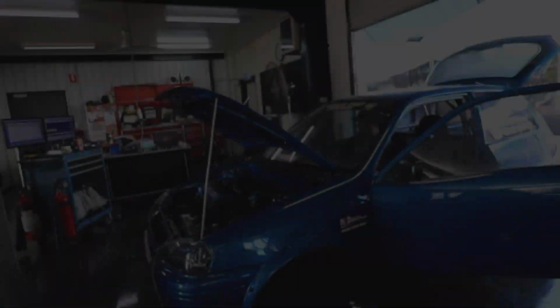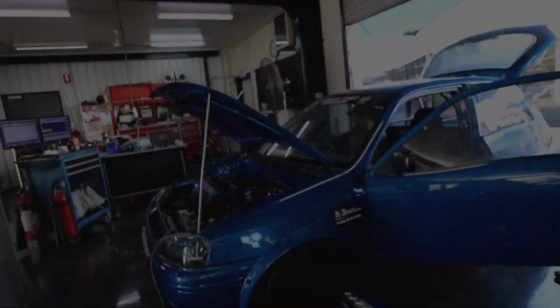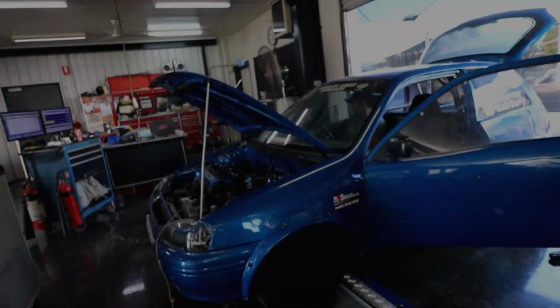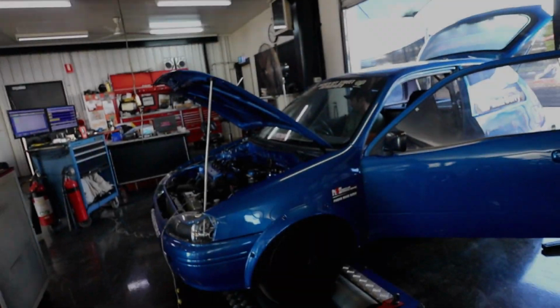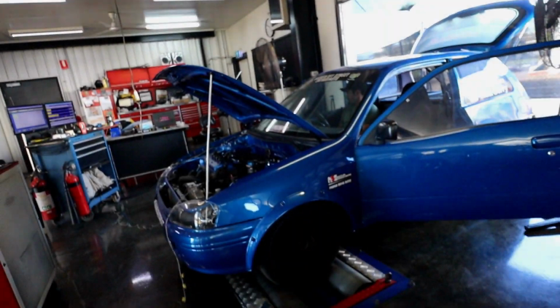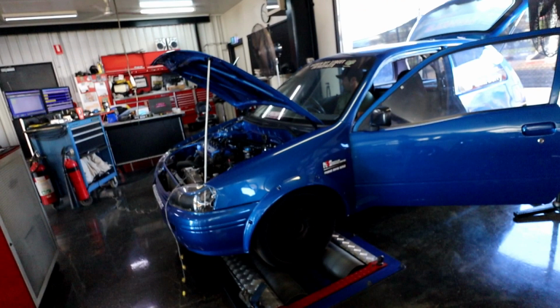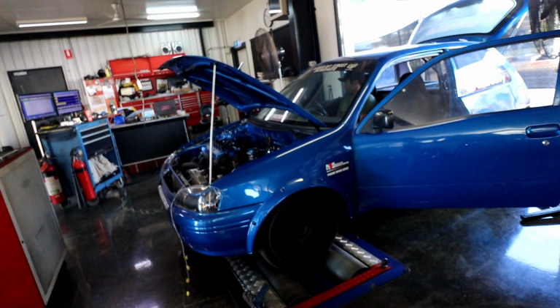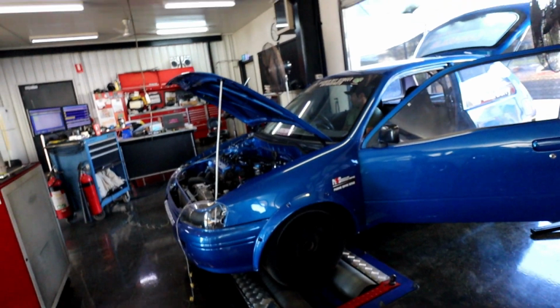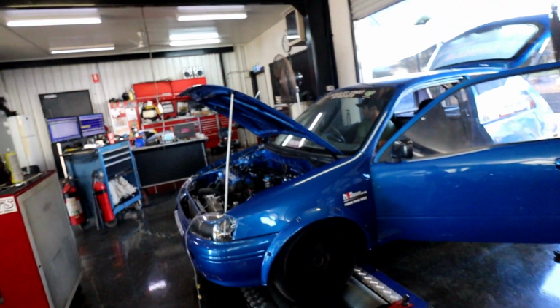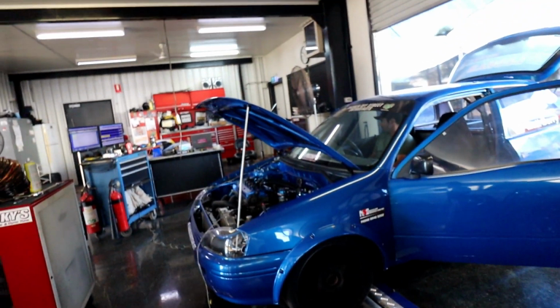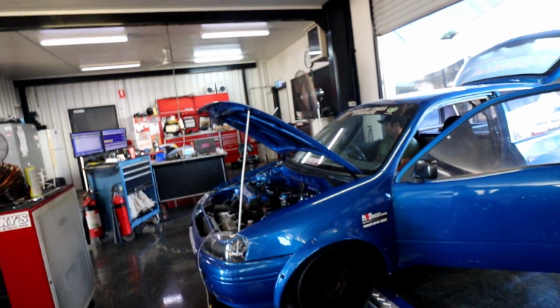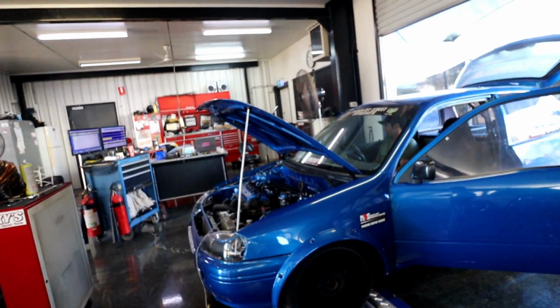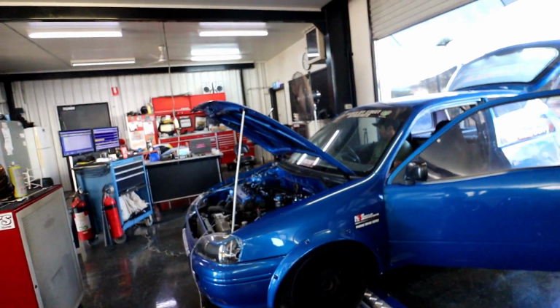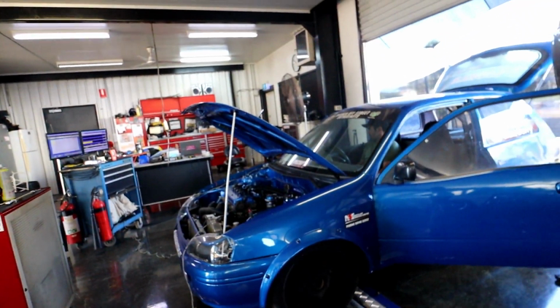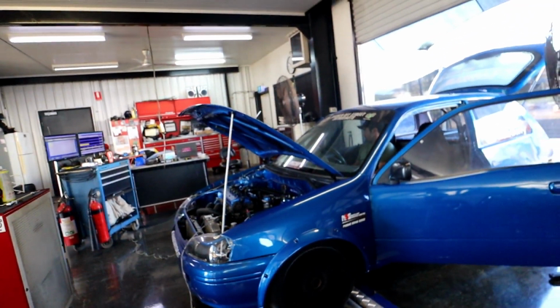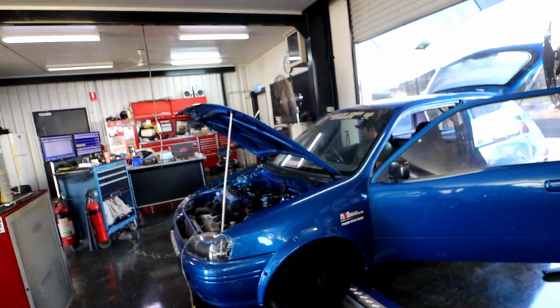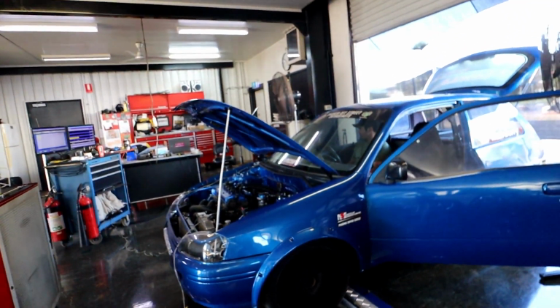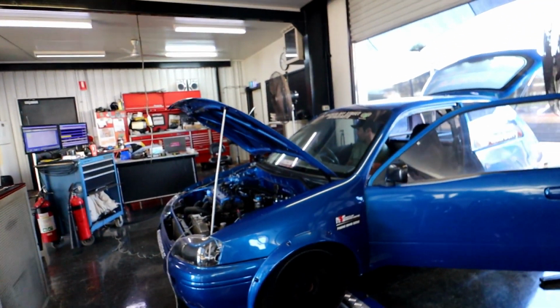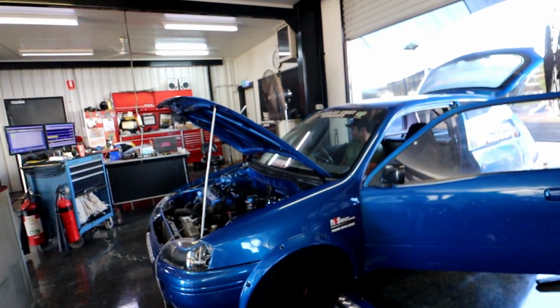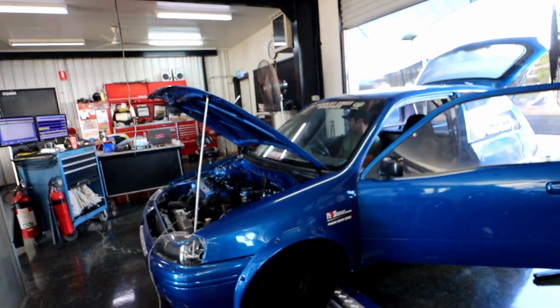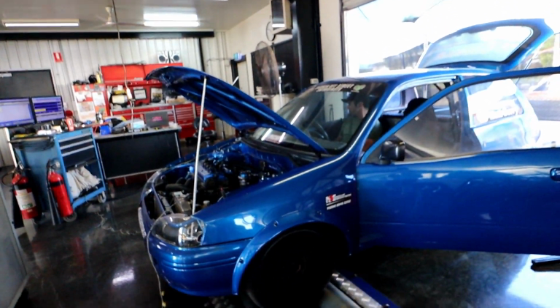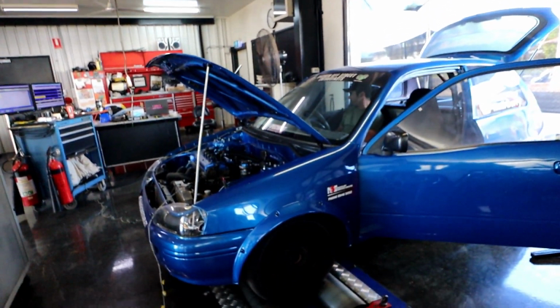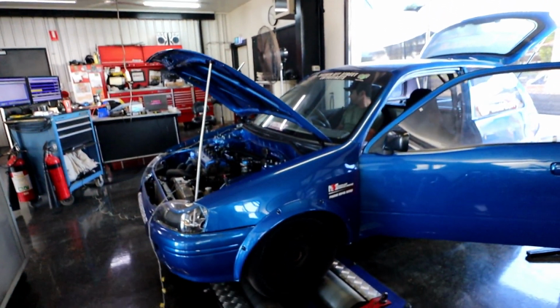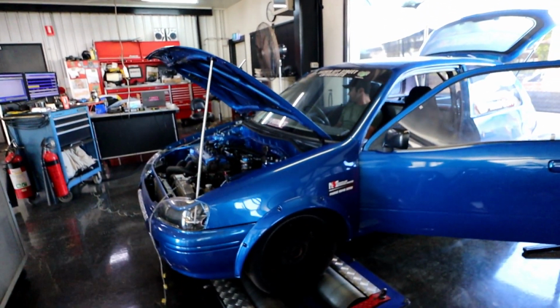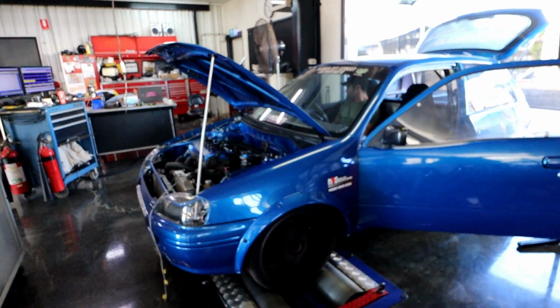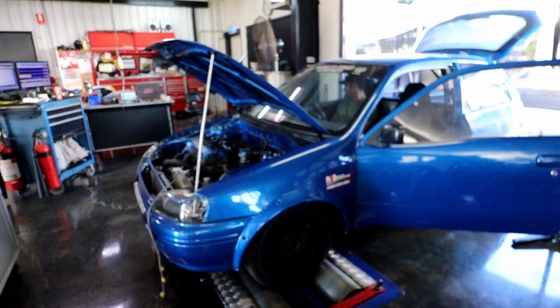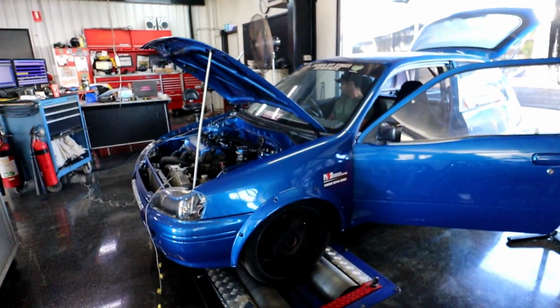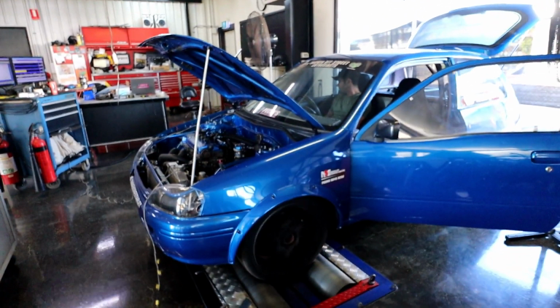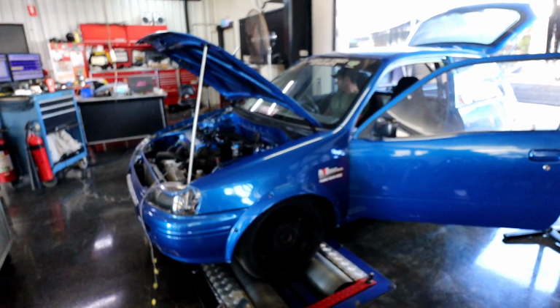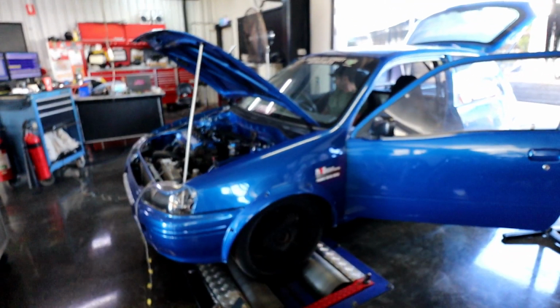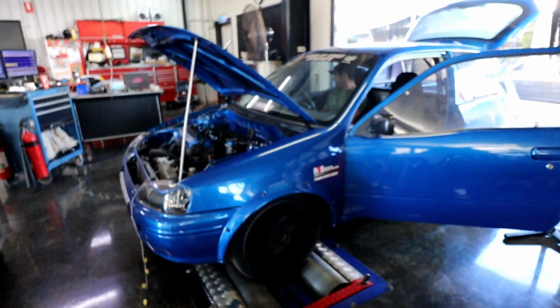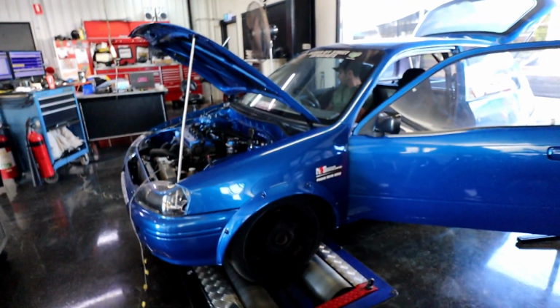We got the car on the dyno and Keelan began to set everything up. Soon enough we're ready for a power run, and this is what happened.